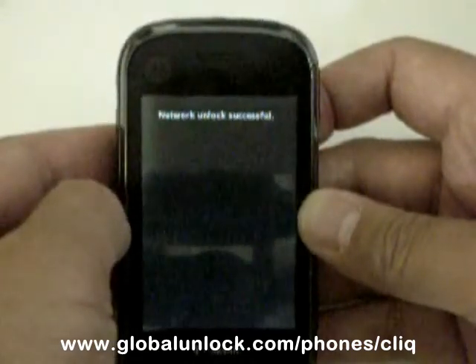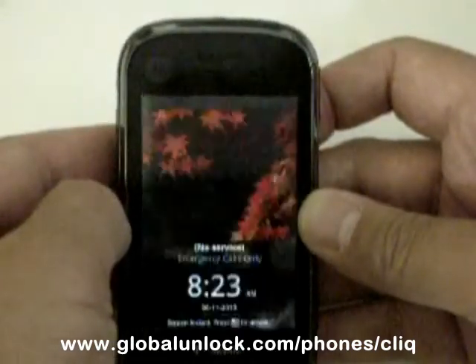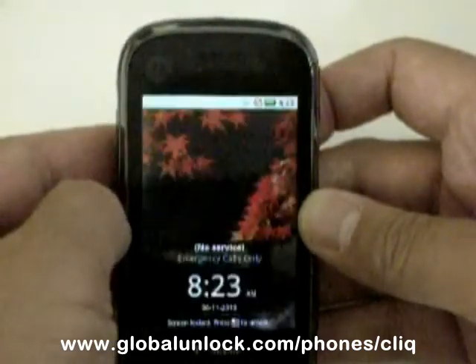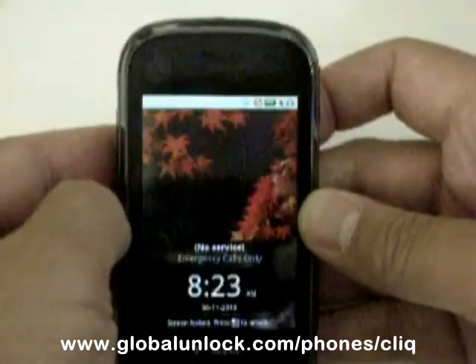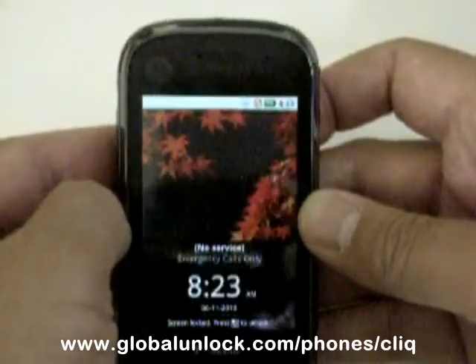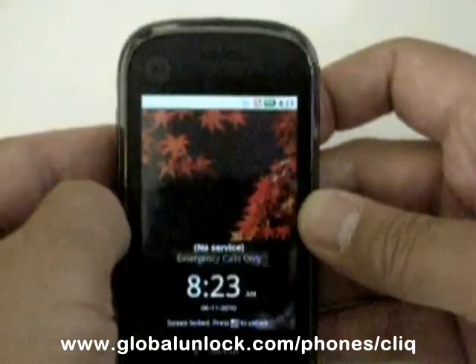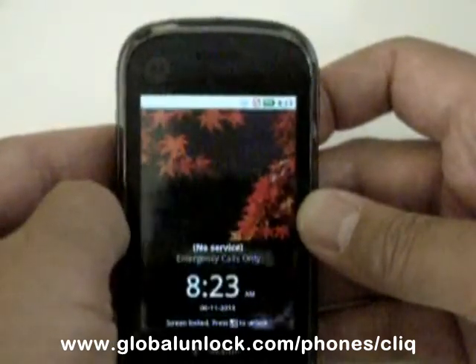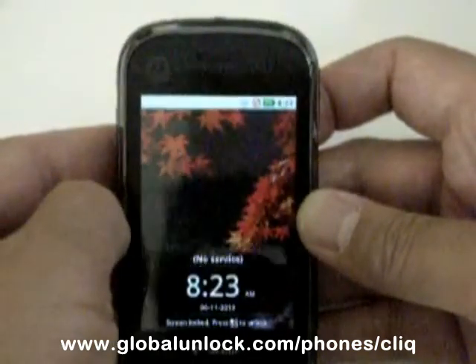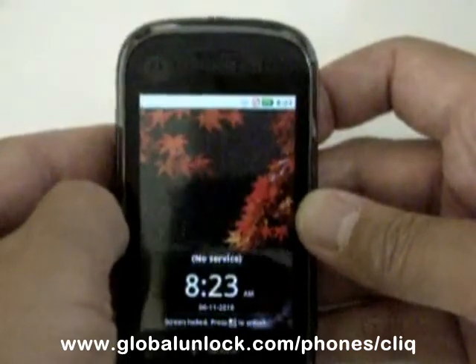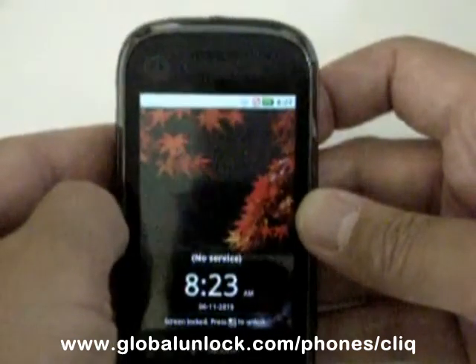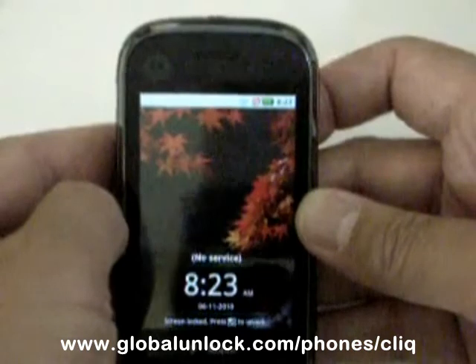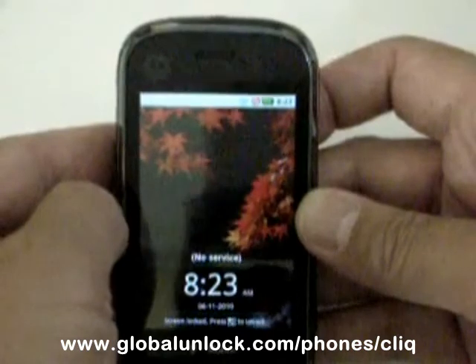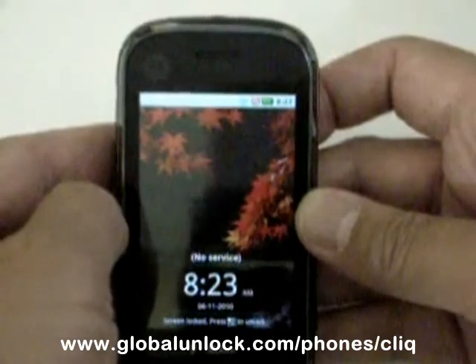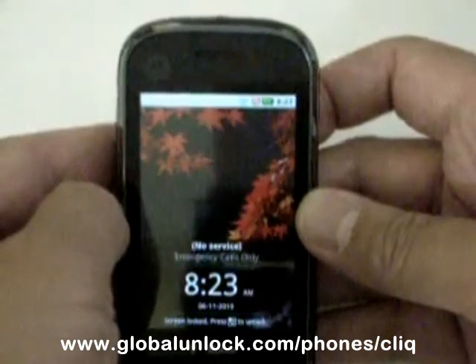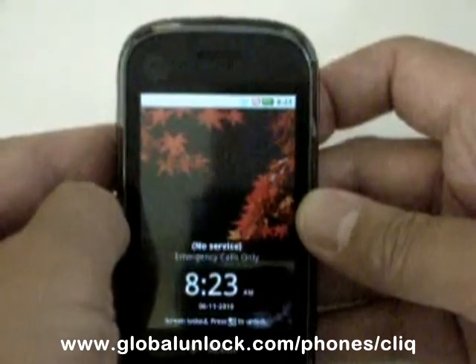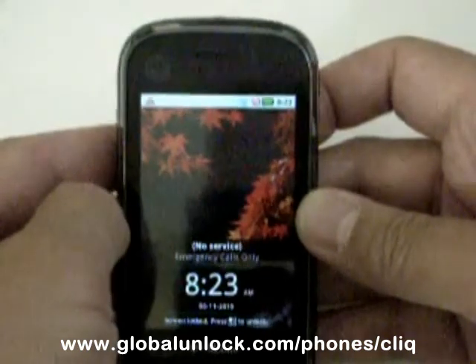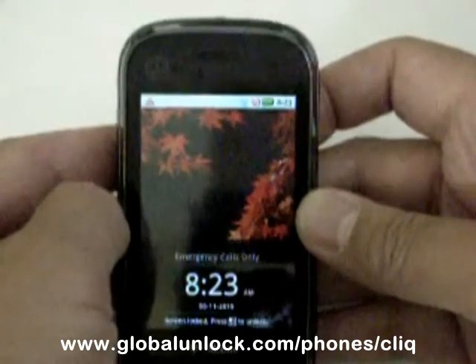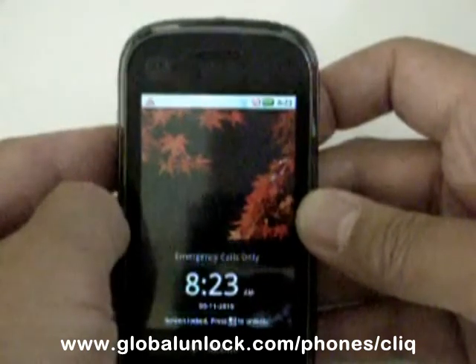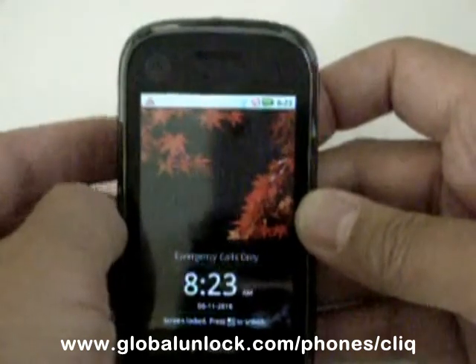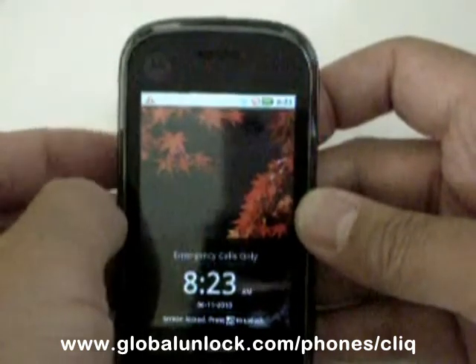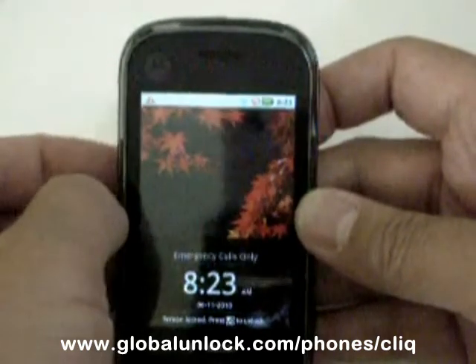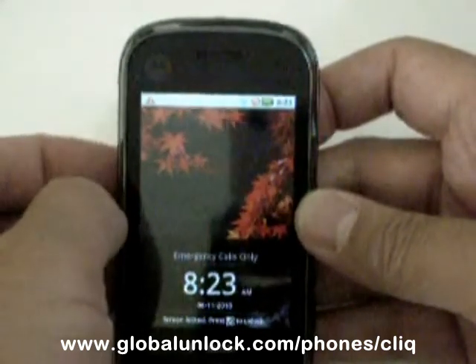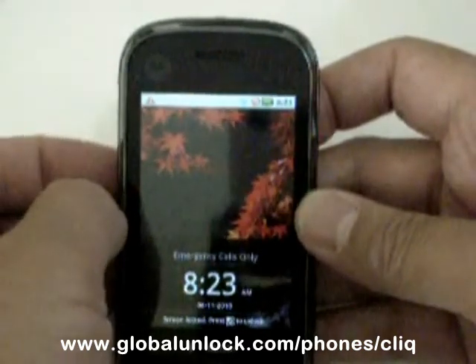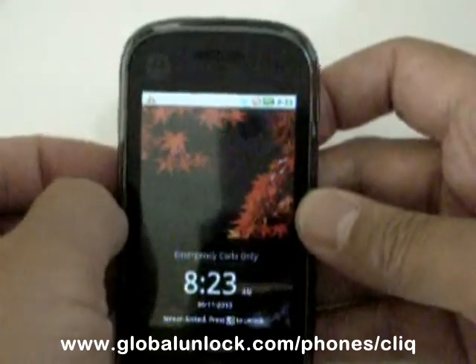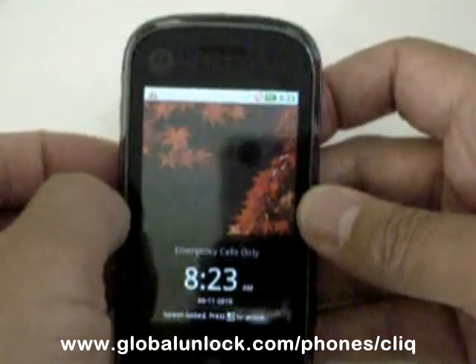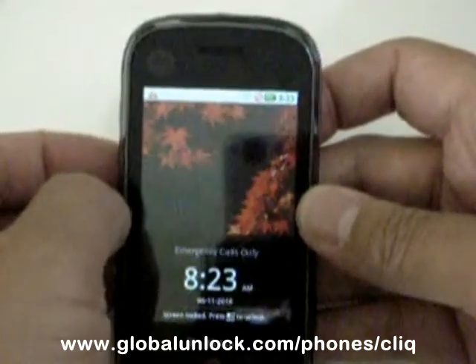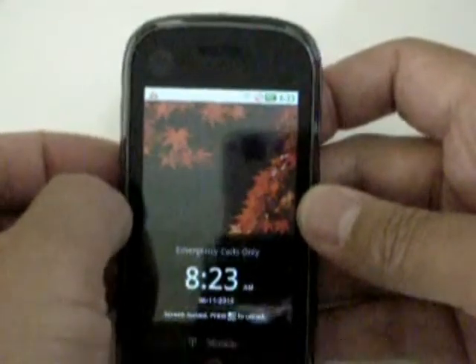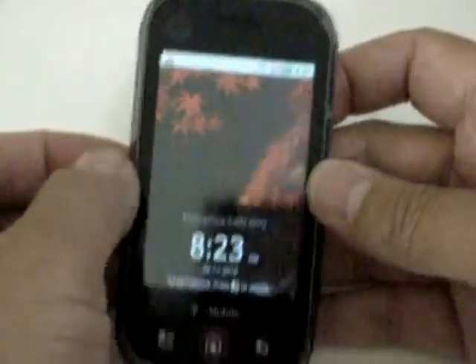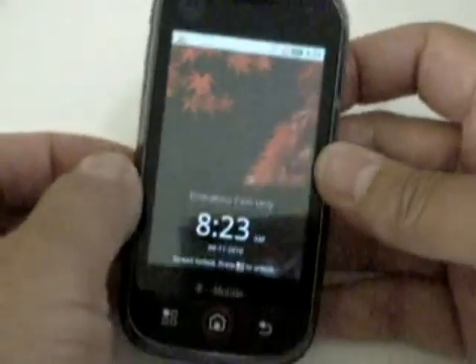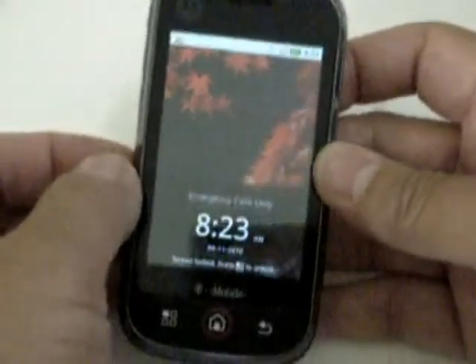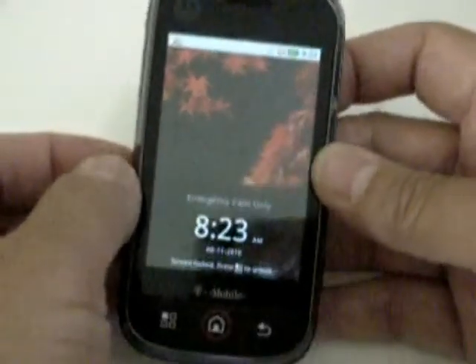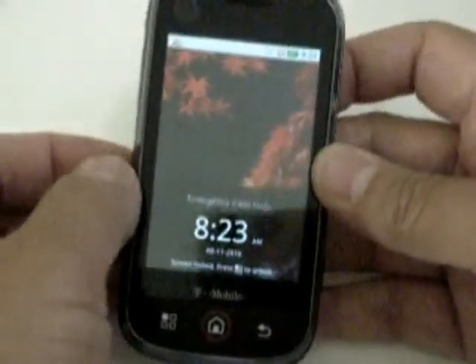So that's how you subsidy unlock the Motorola Qlik by T-Mobile.